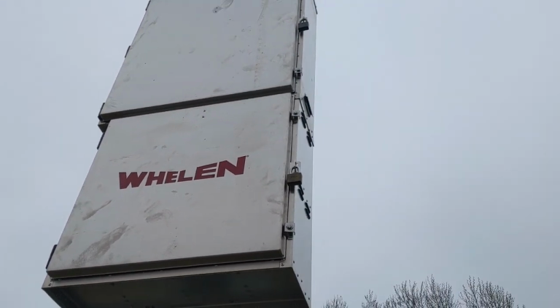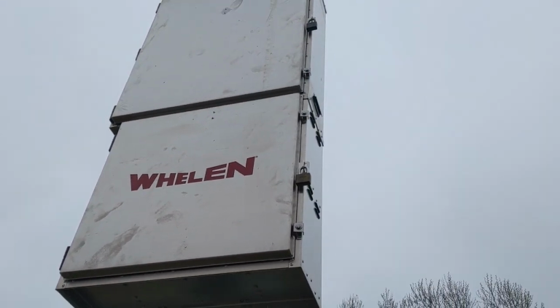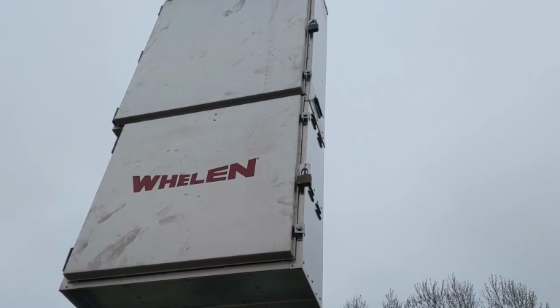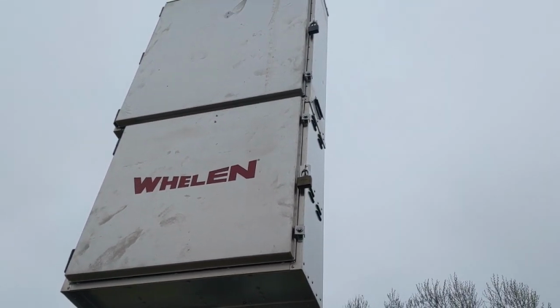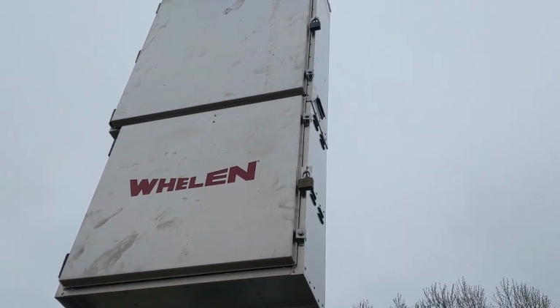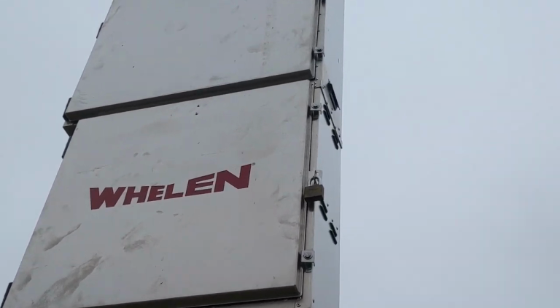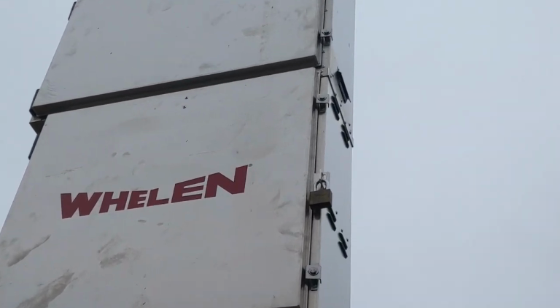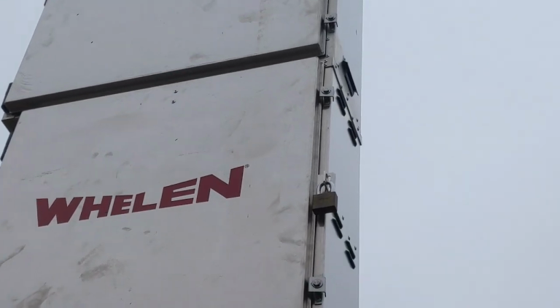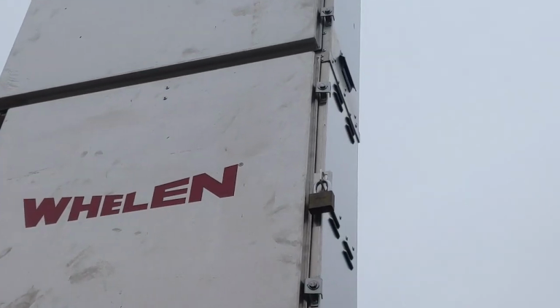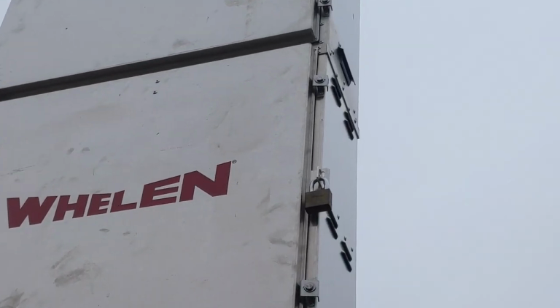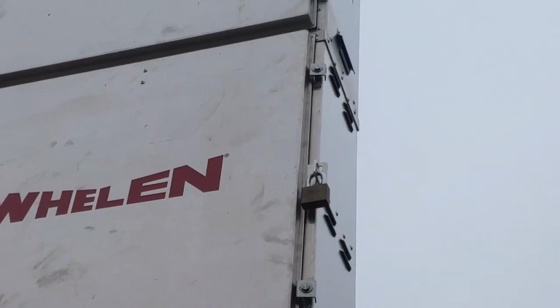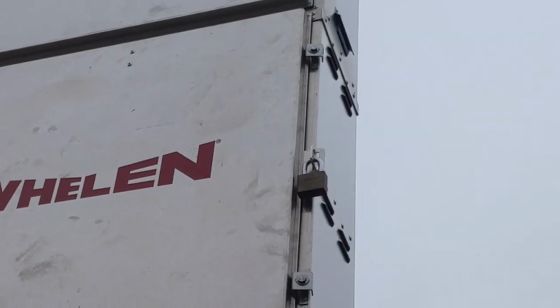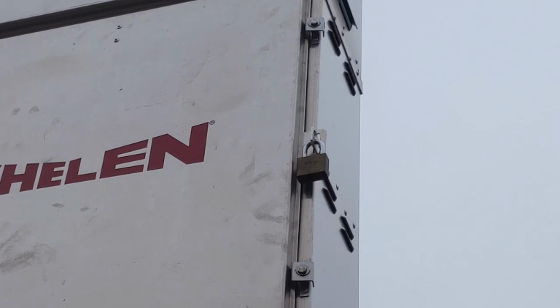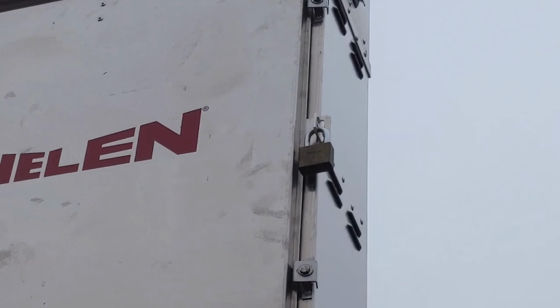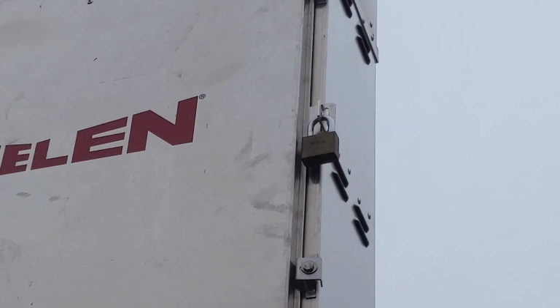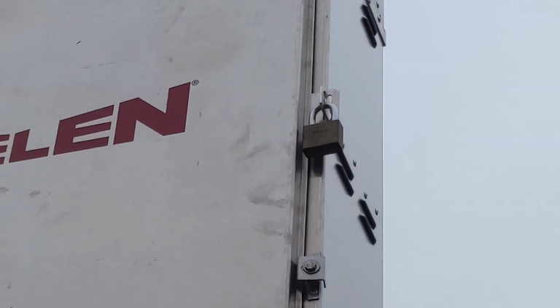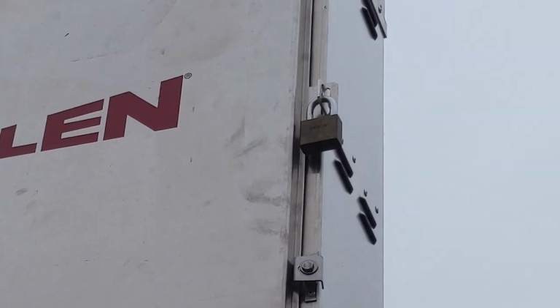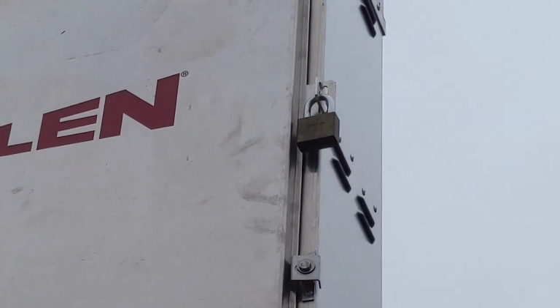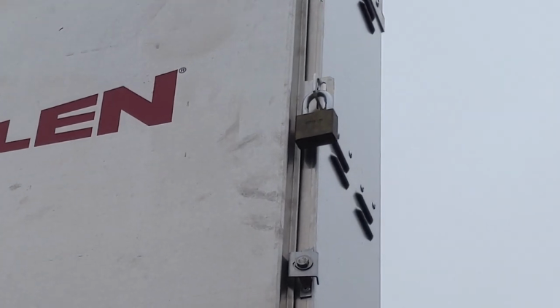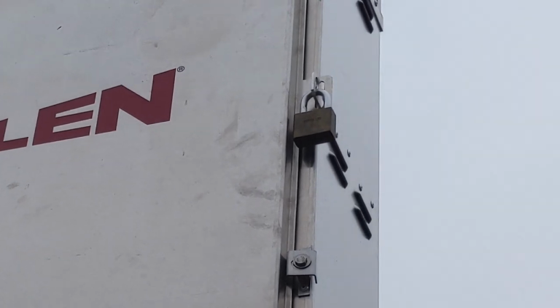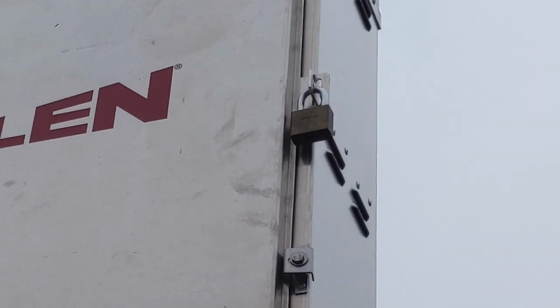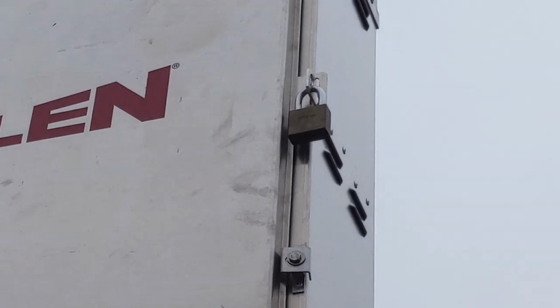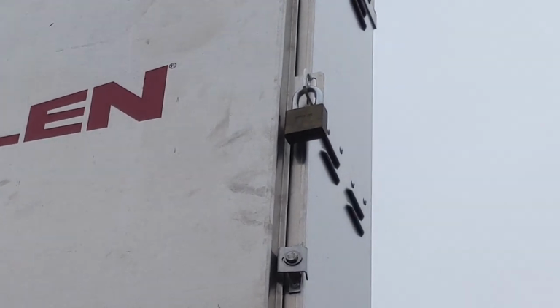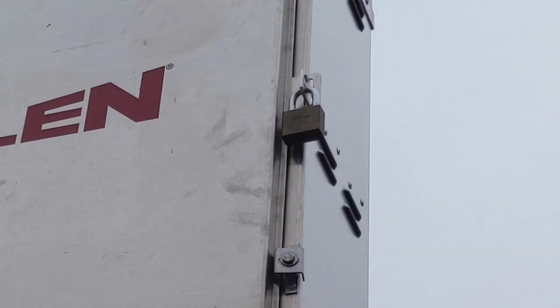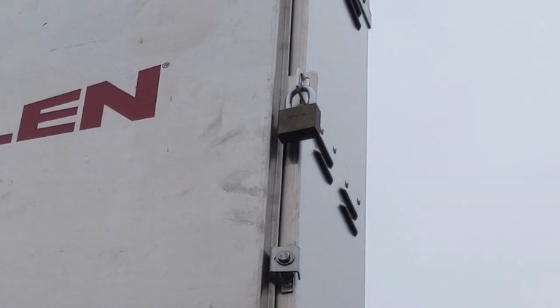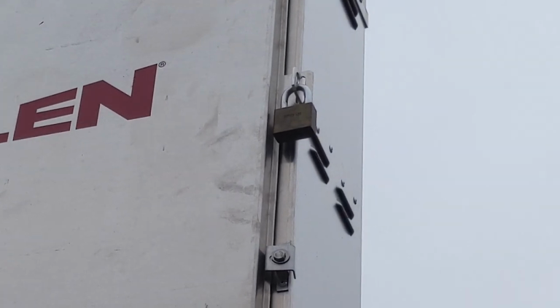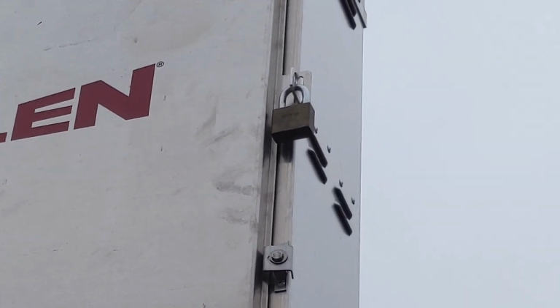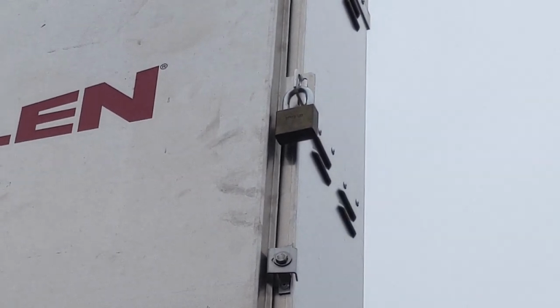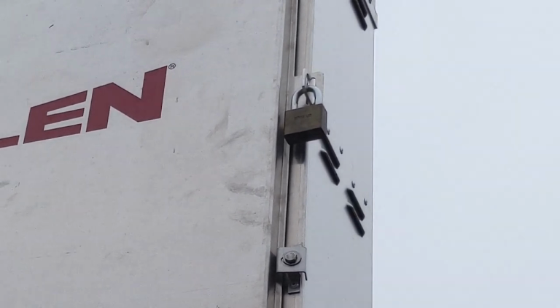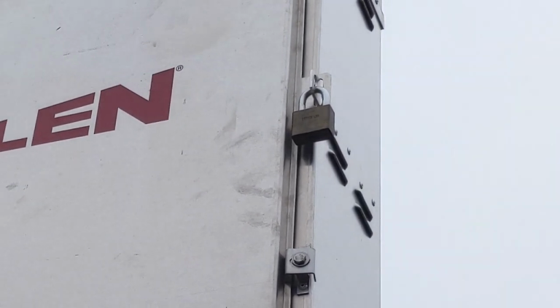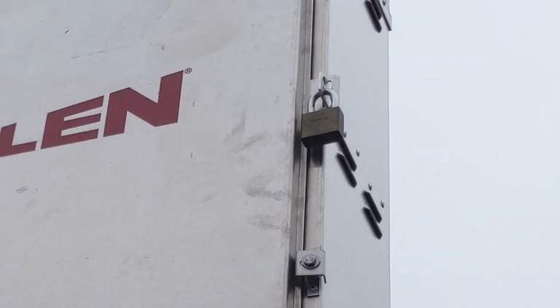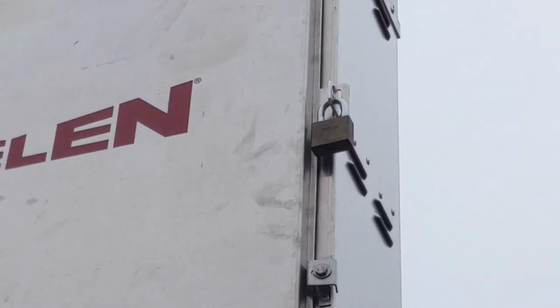We also check the enclosure boxes to ensure that they are secured and locked.